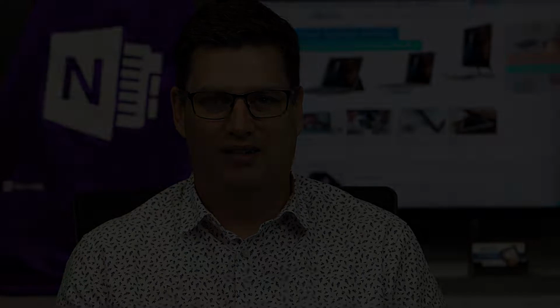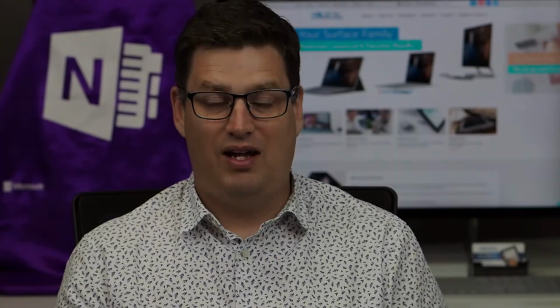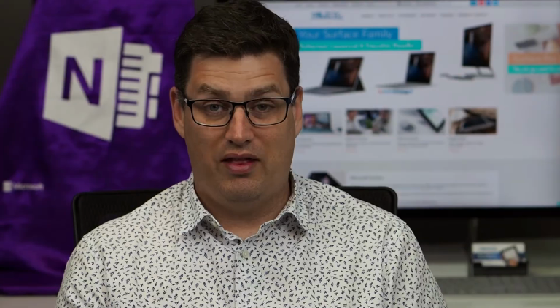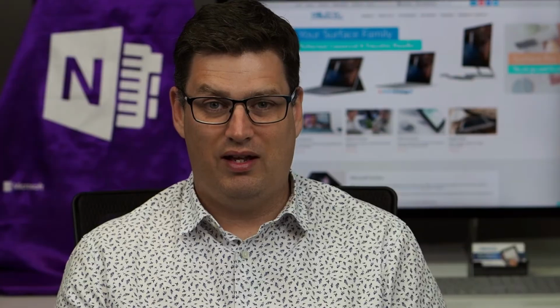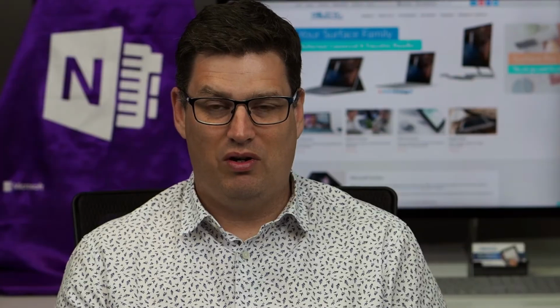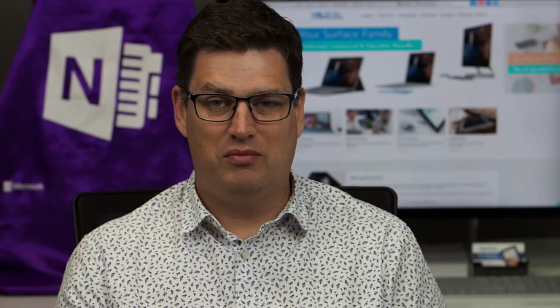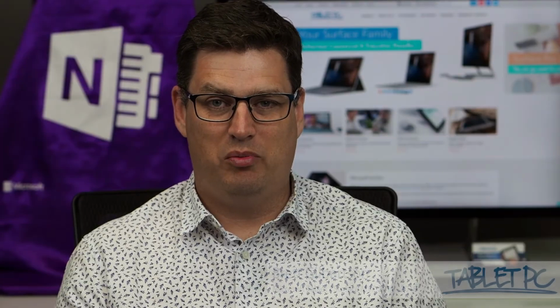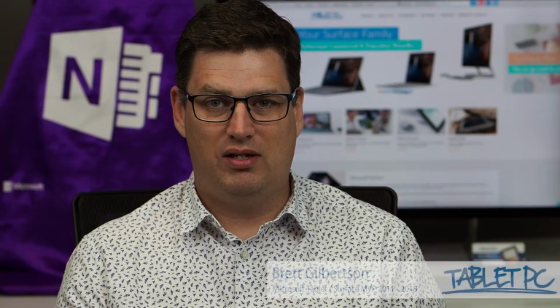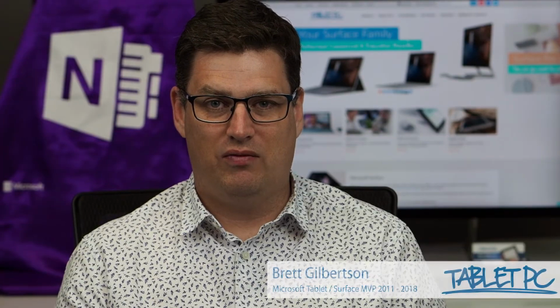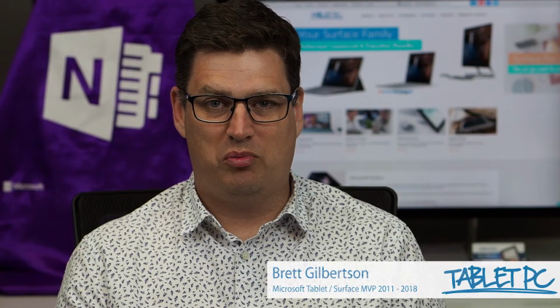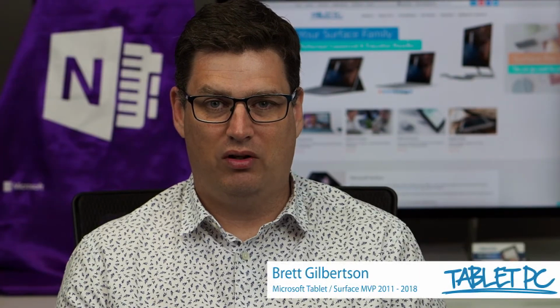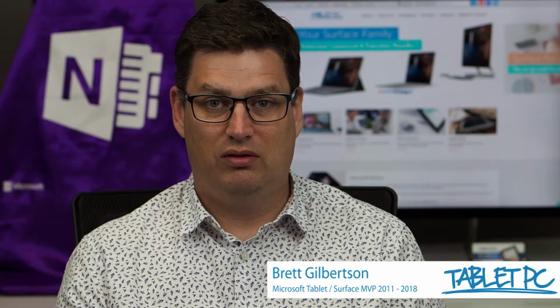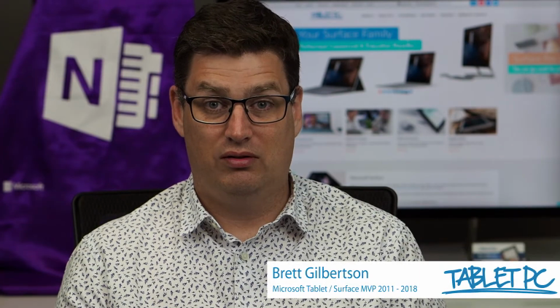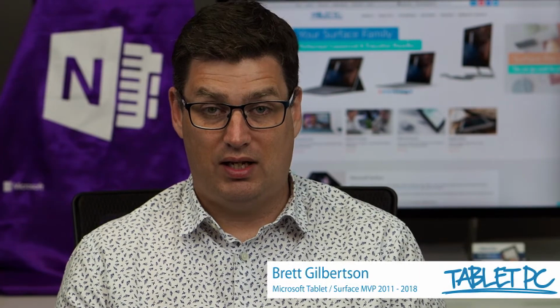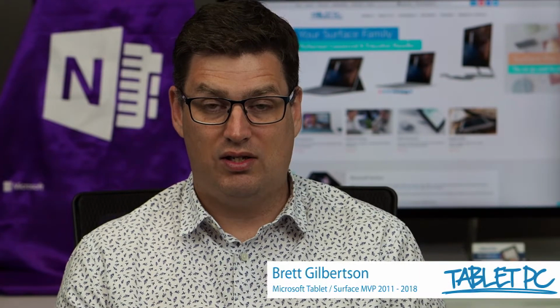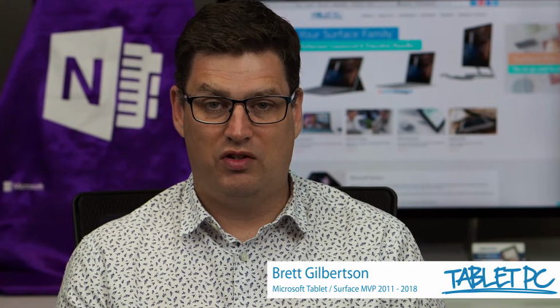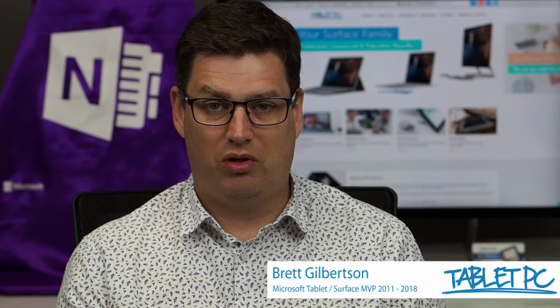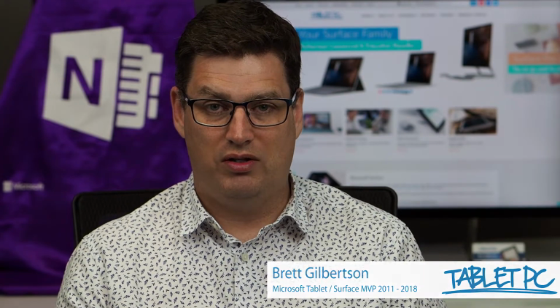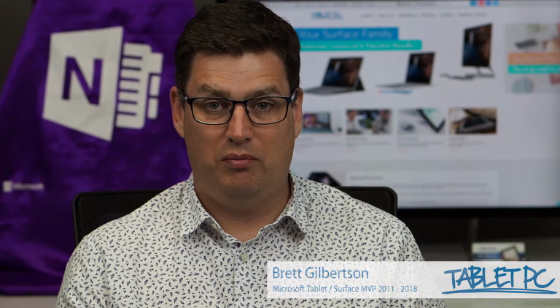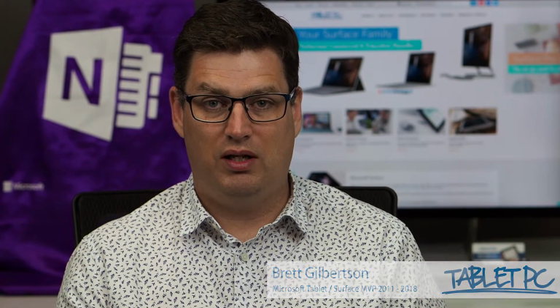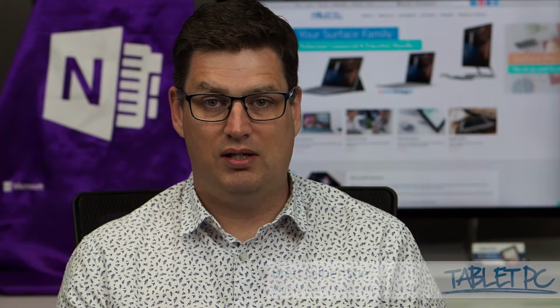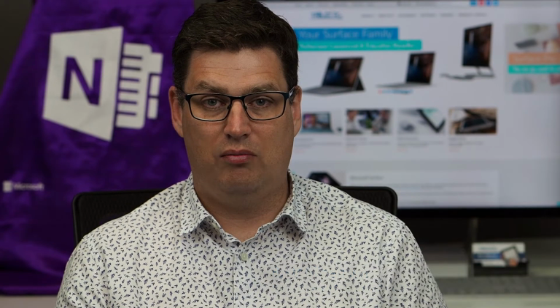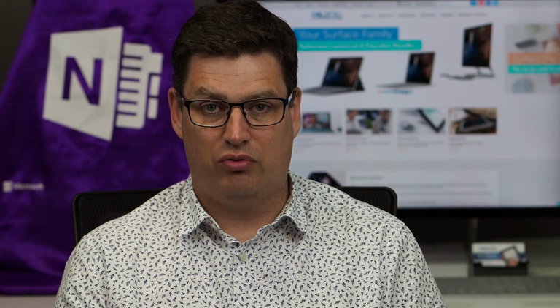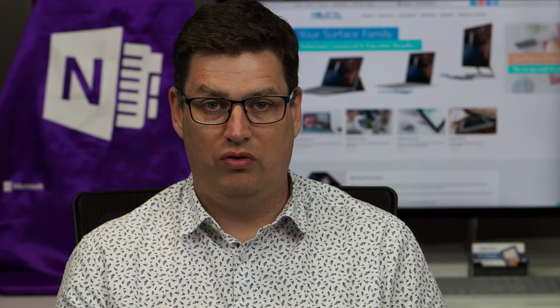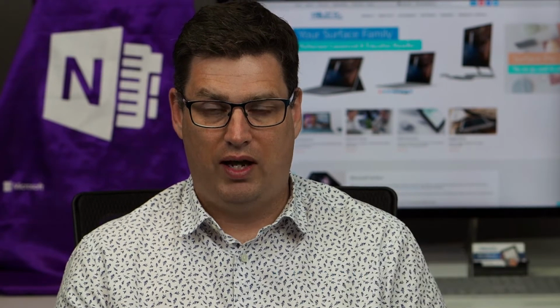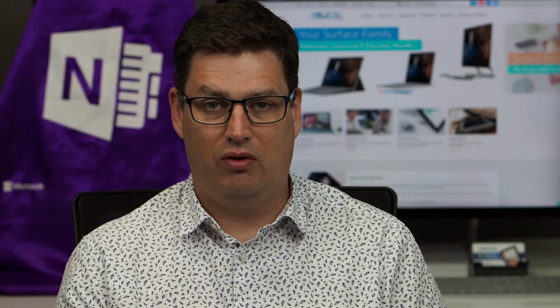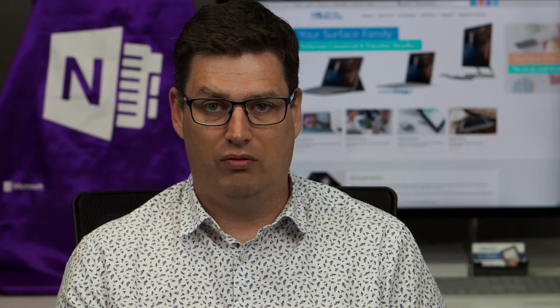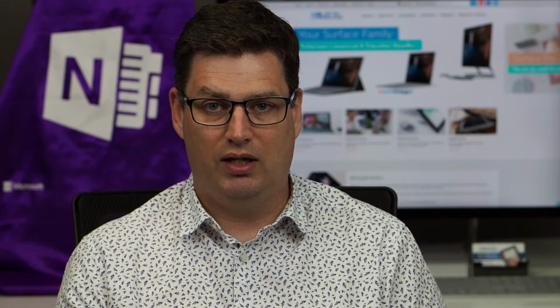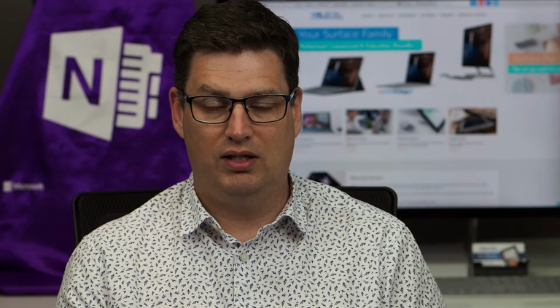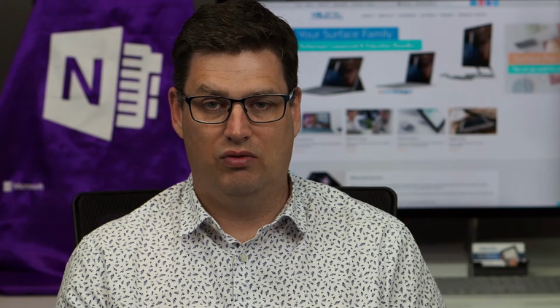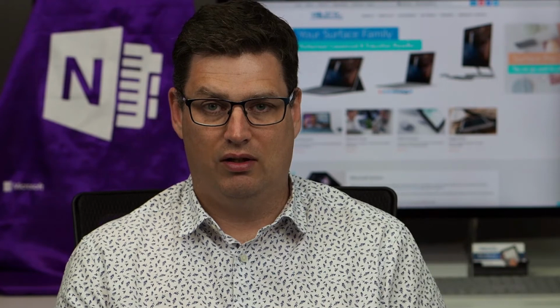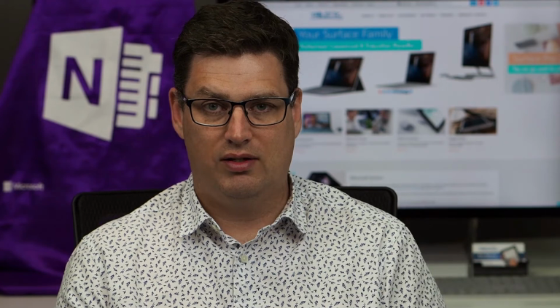Hi there, welcome to Be A Surface Pro. Today's Surface Pro tip is: improve handwriting recognition results.